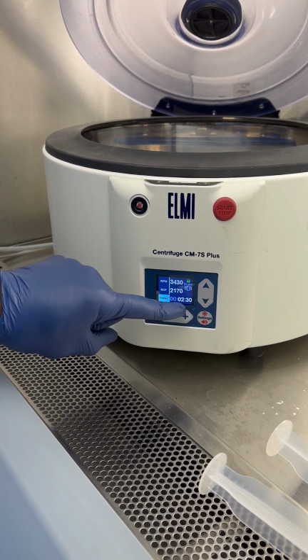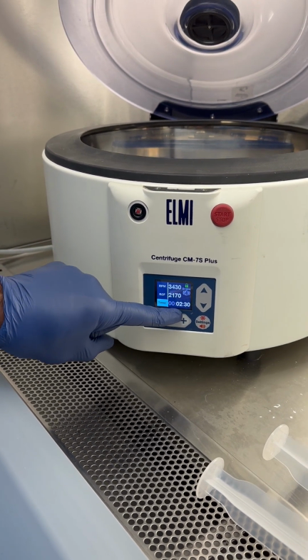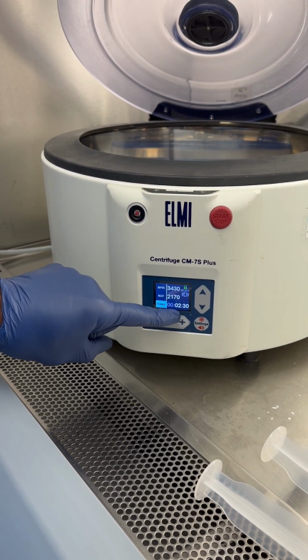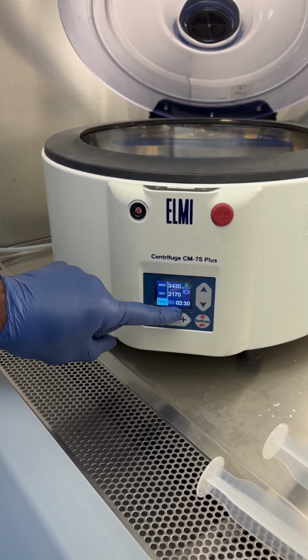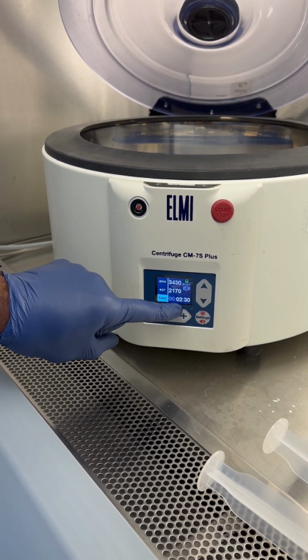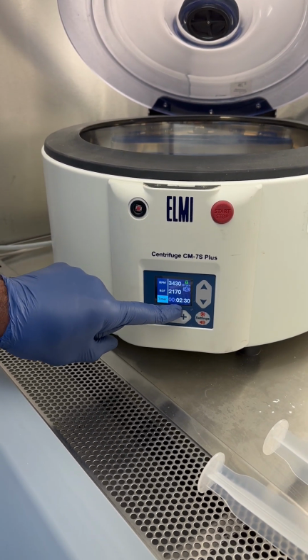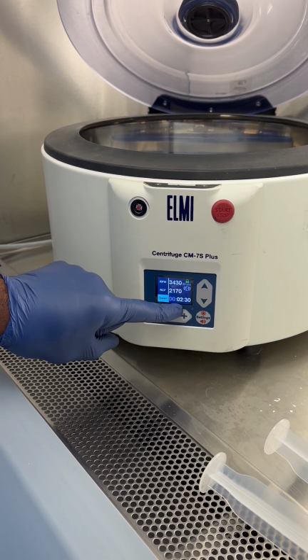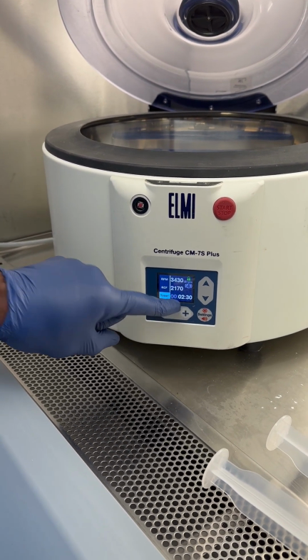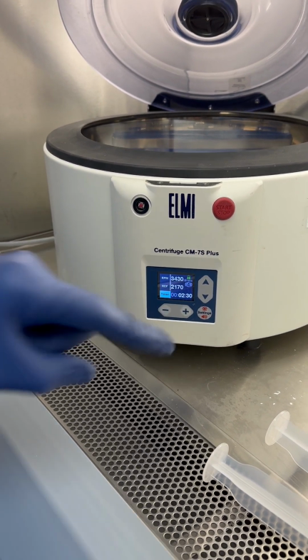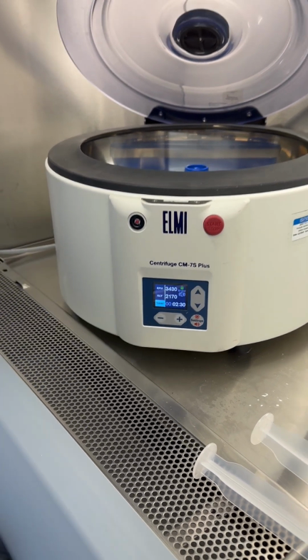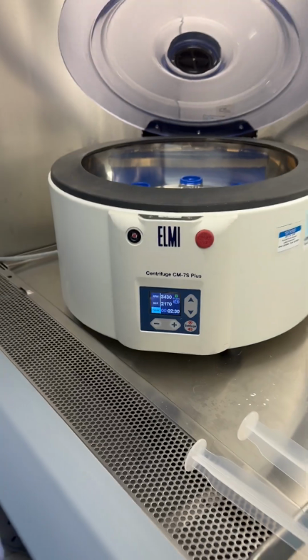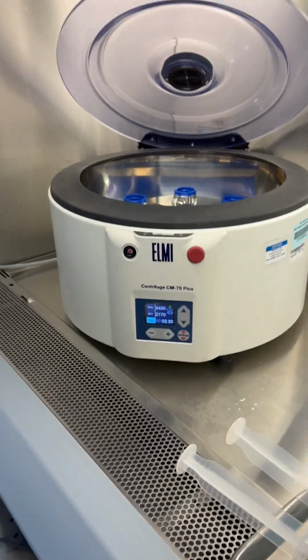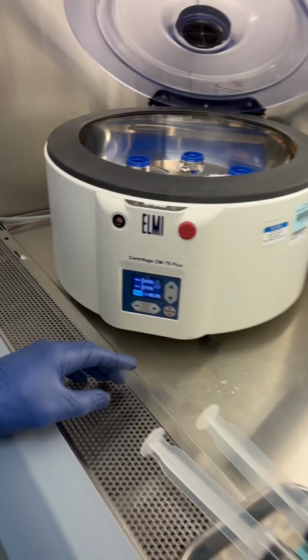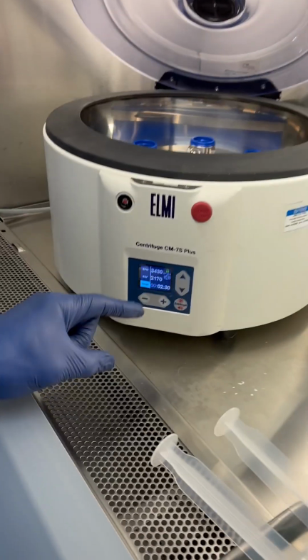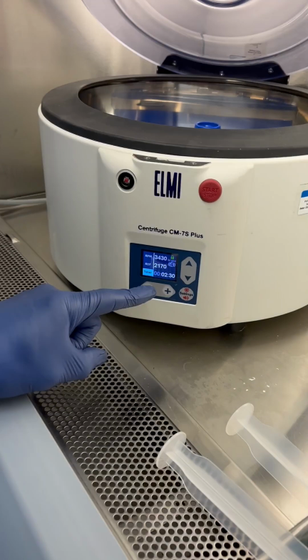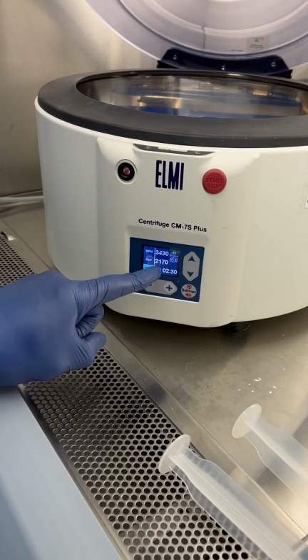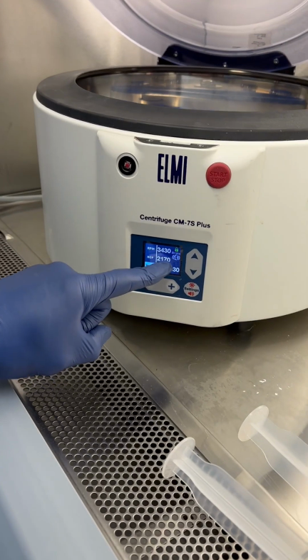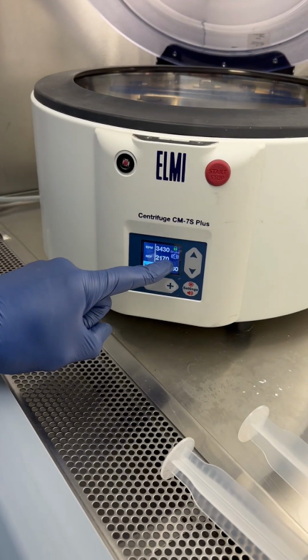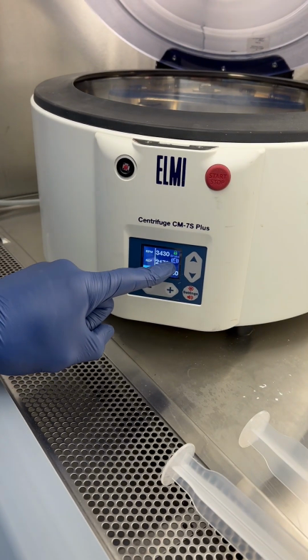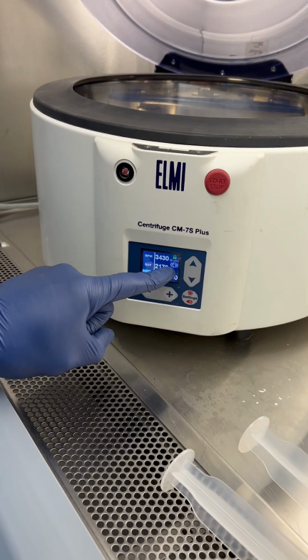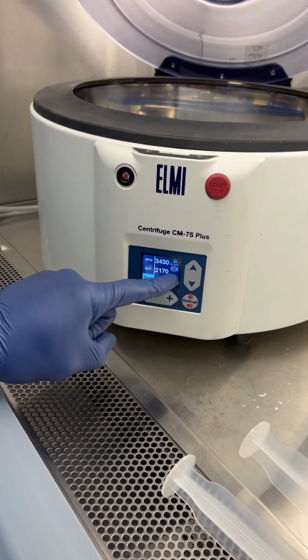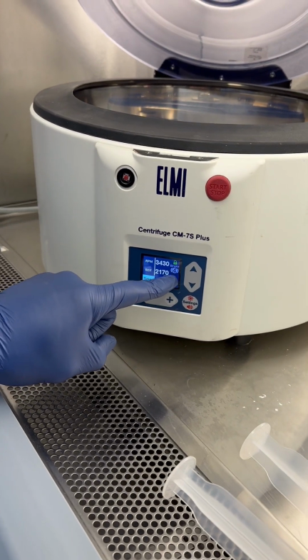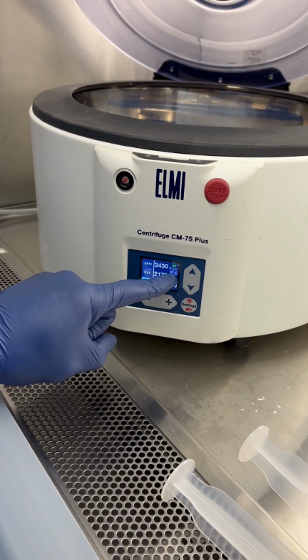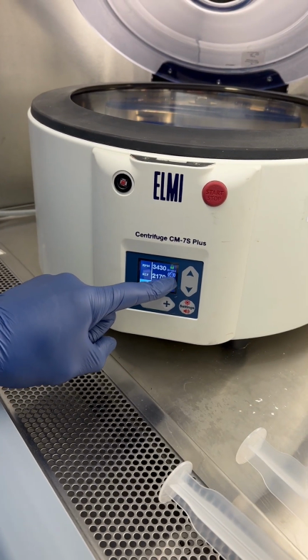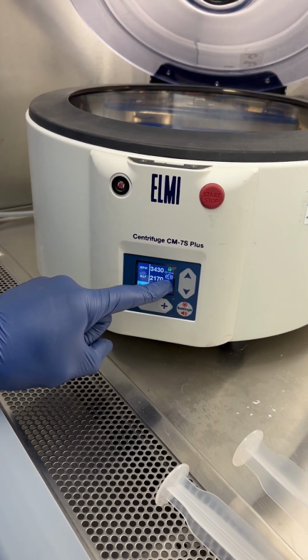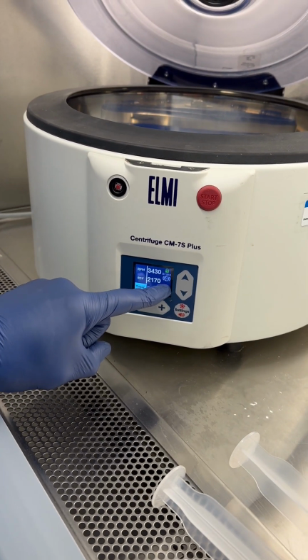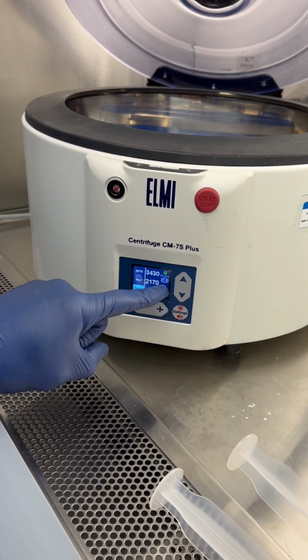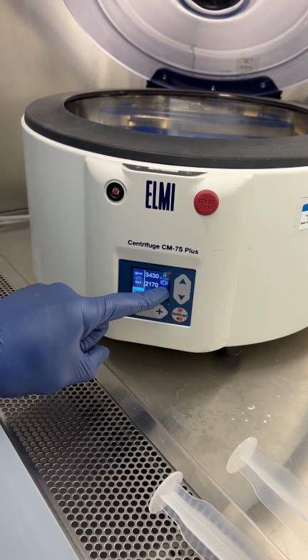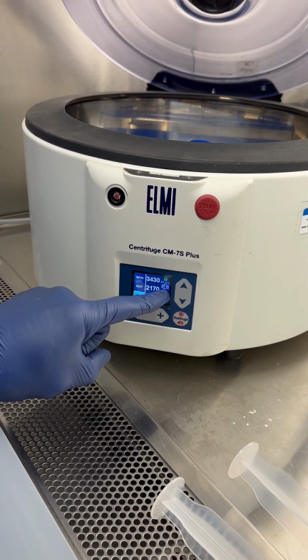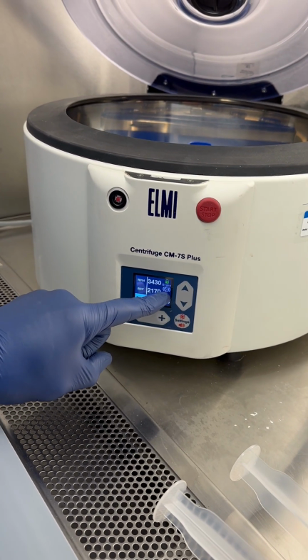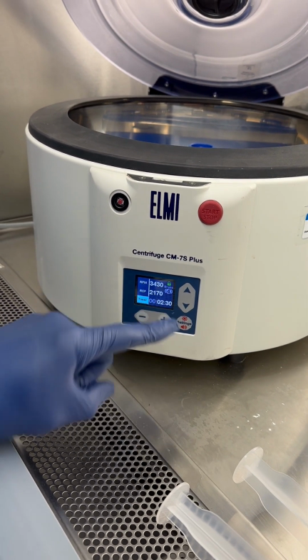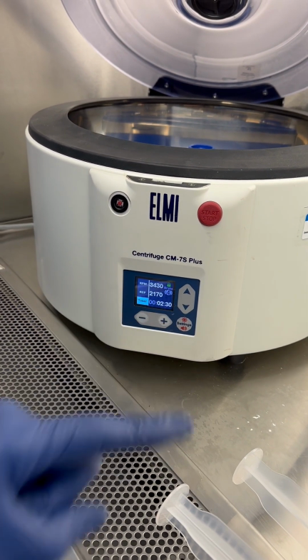Two and a half minutes is our first spin. The brake is set on four — make sure you set the brake on four.